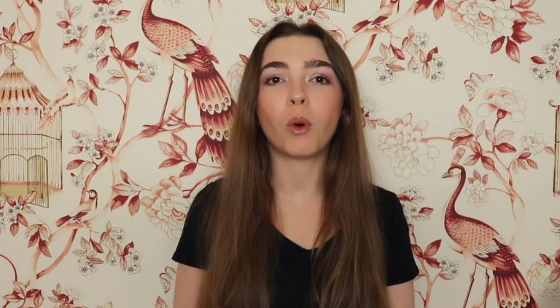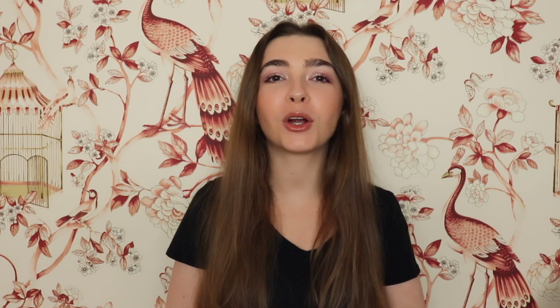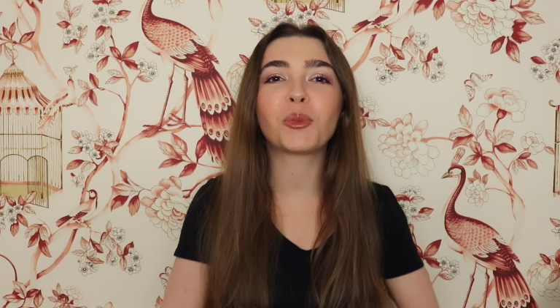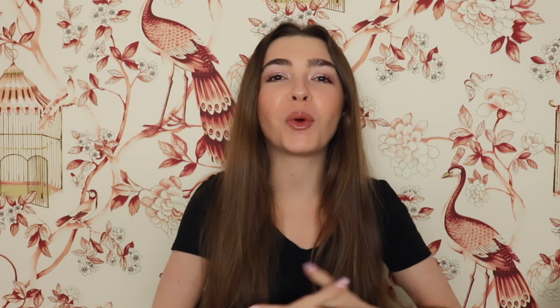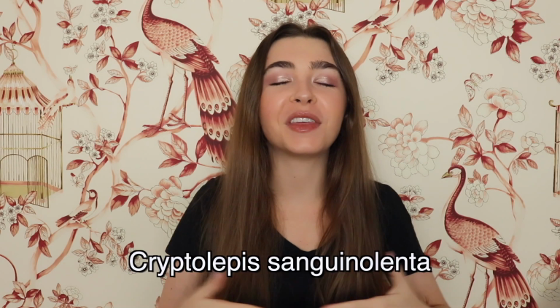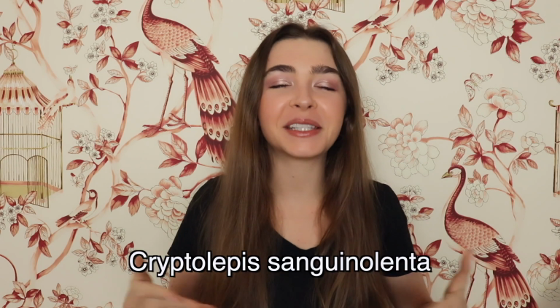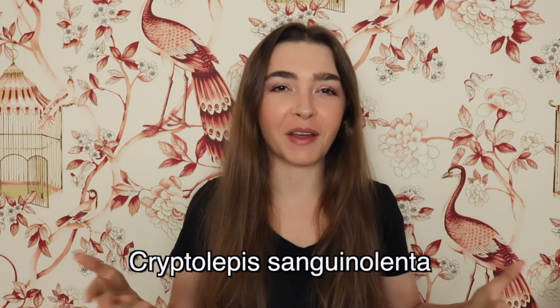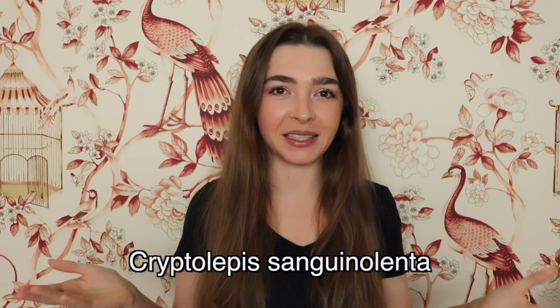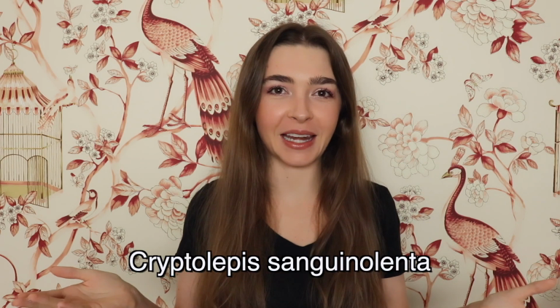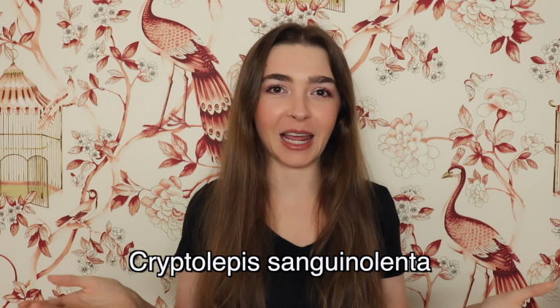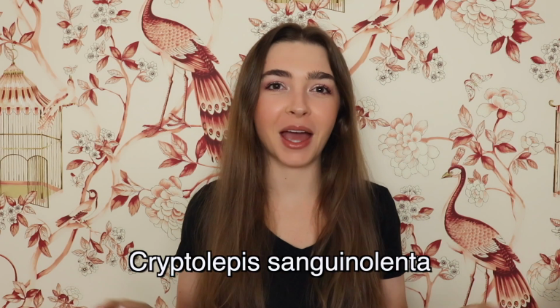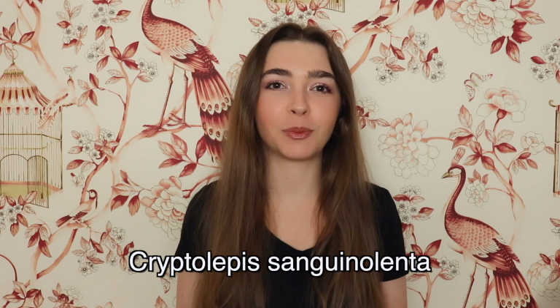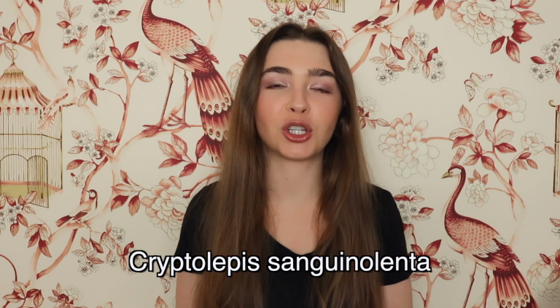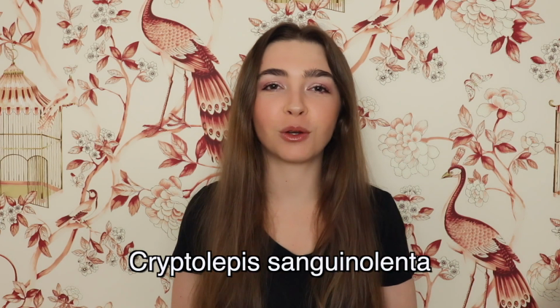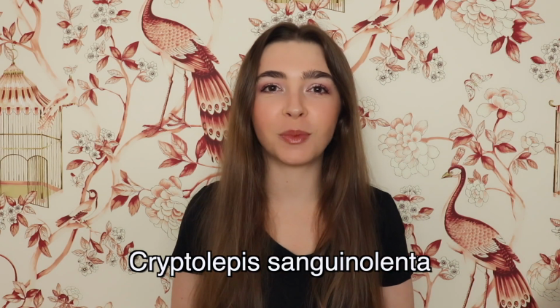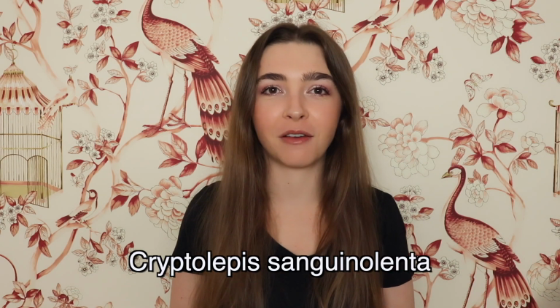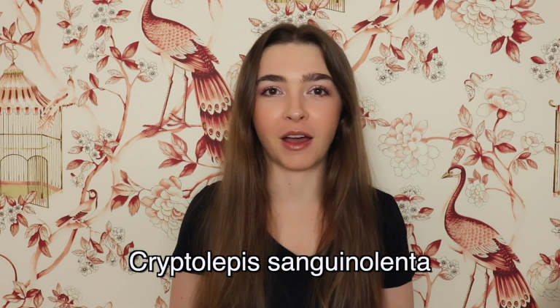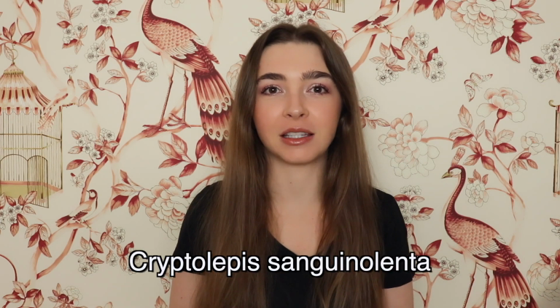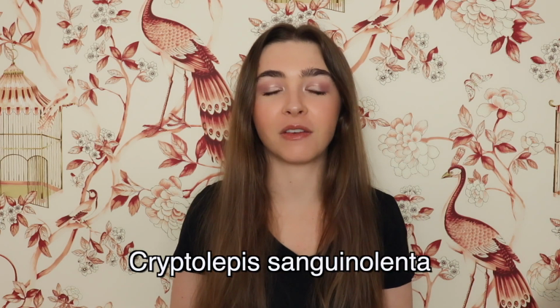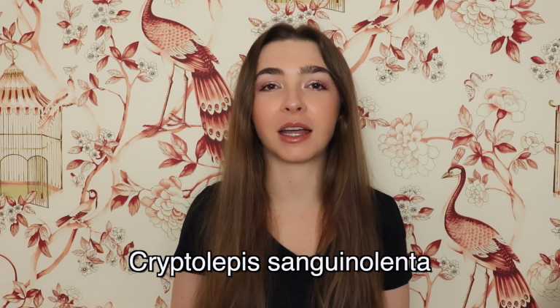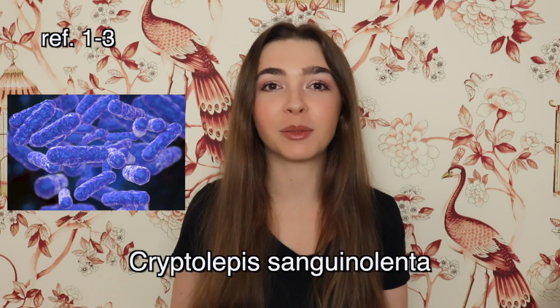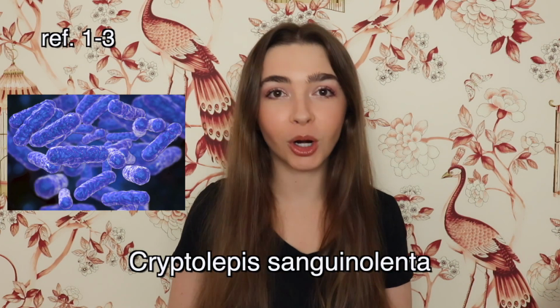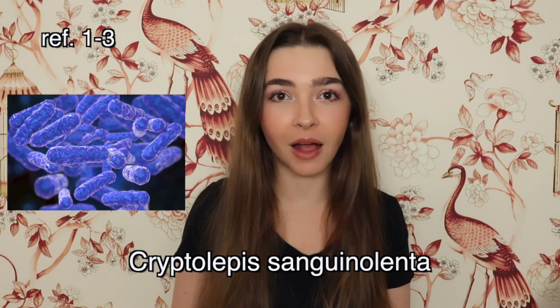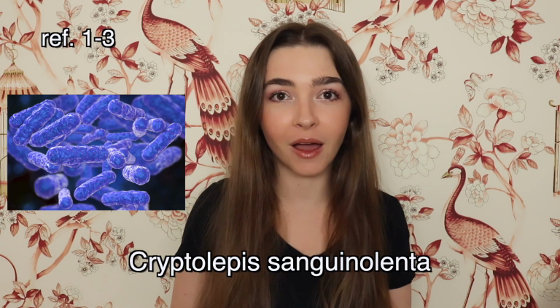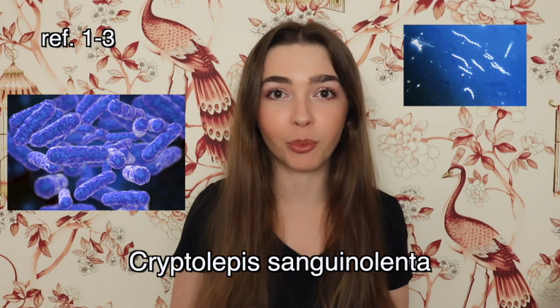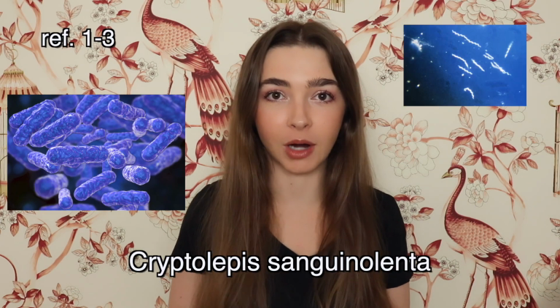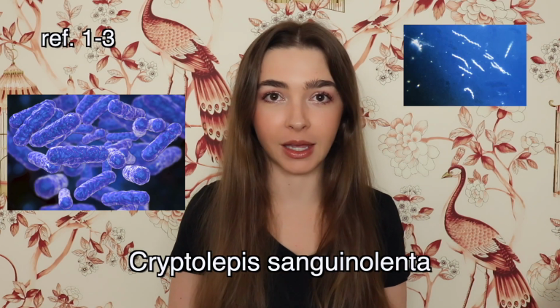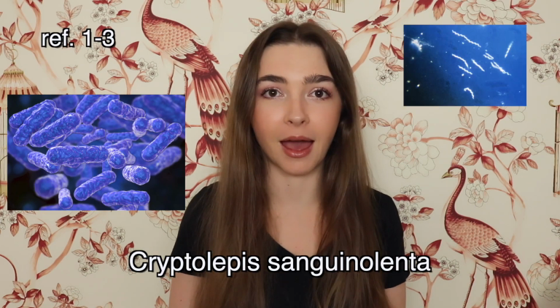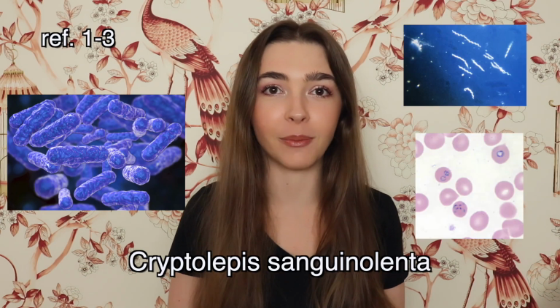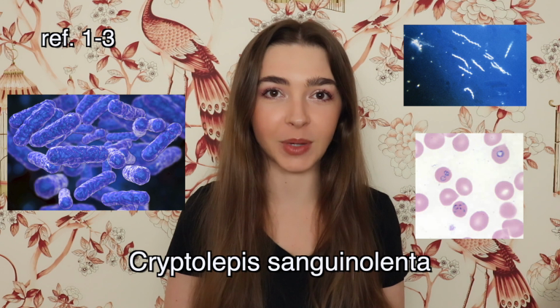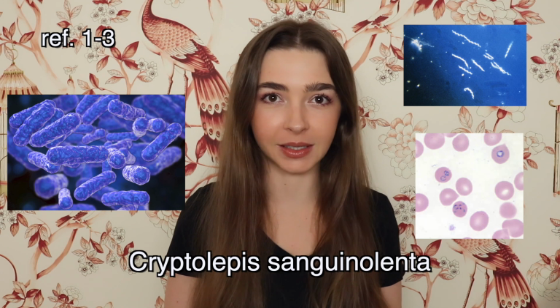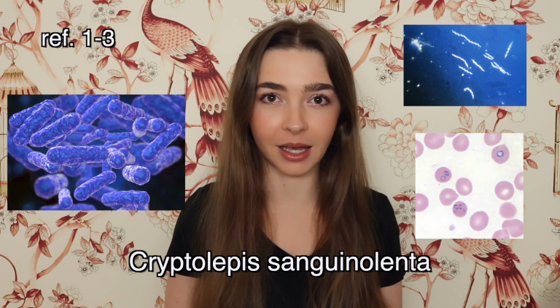One herb with this fancy name has been shown to be effective against Bartonella, Borrelia, and Babesia.